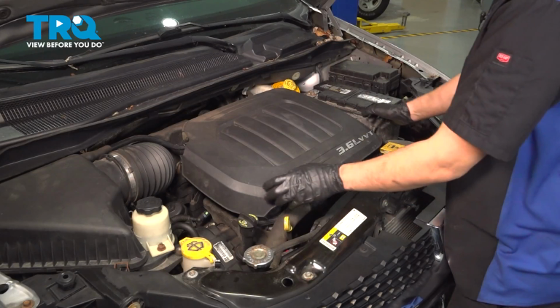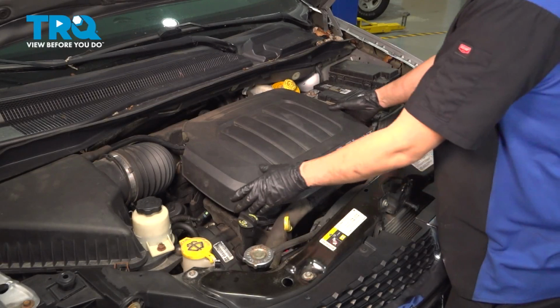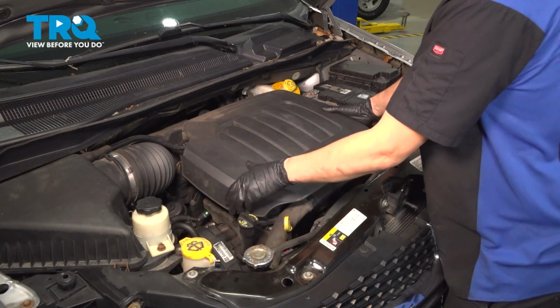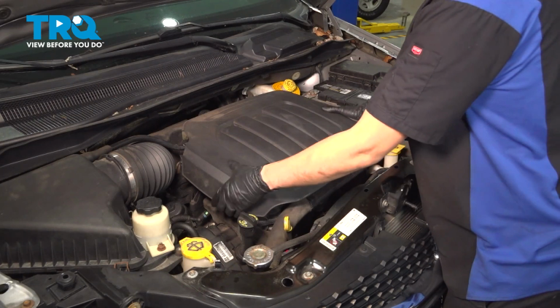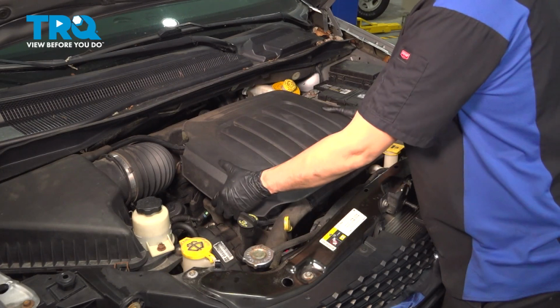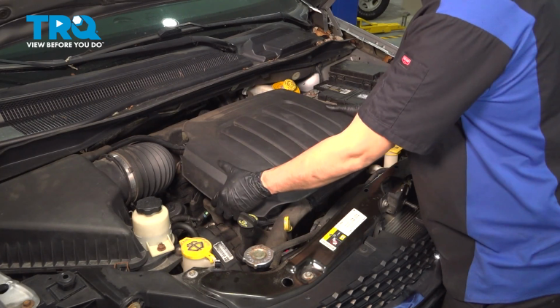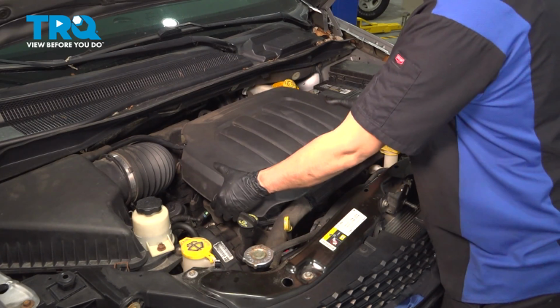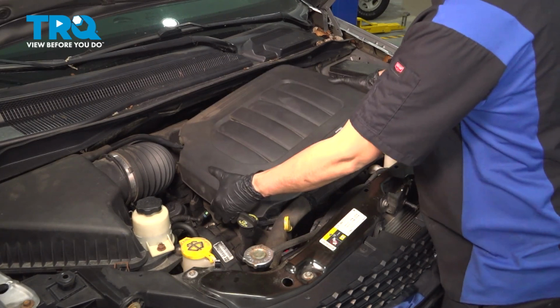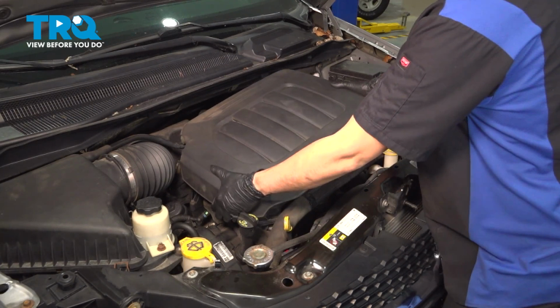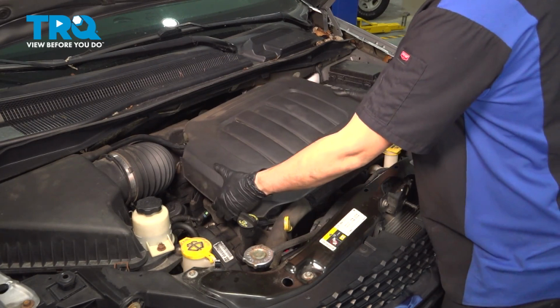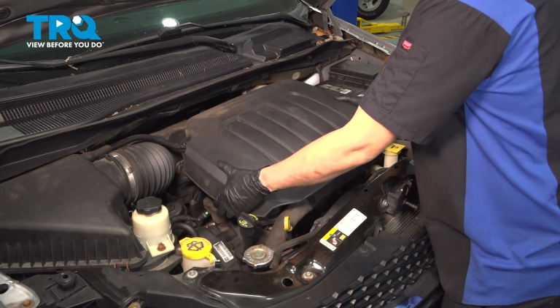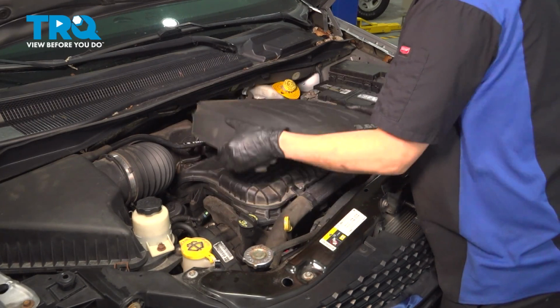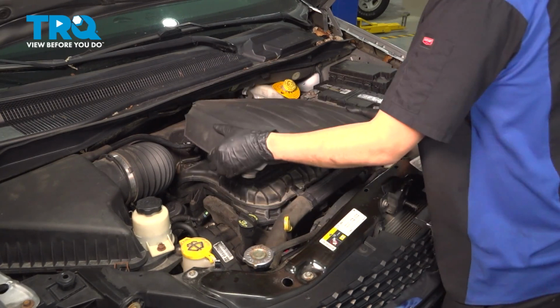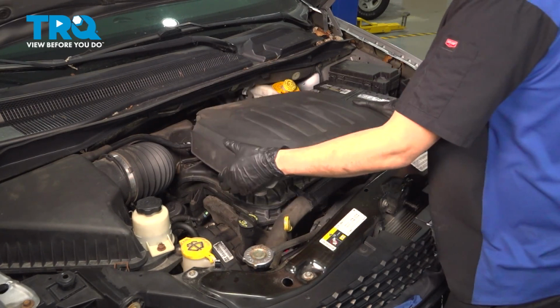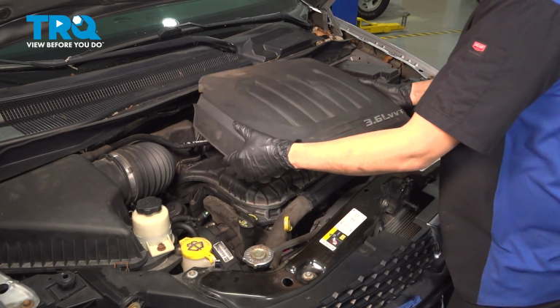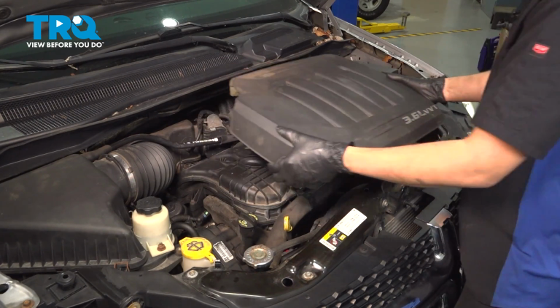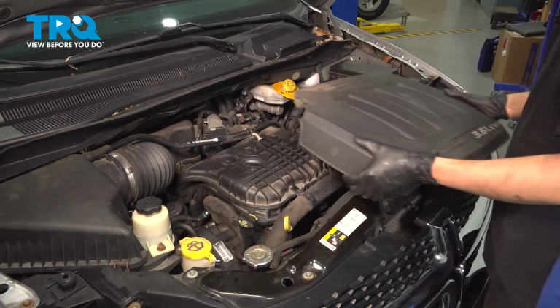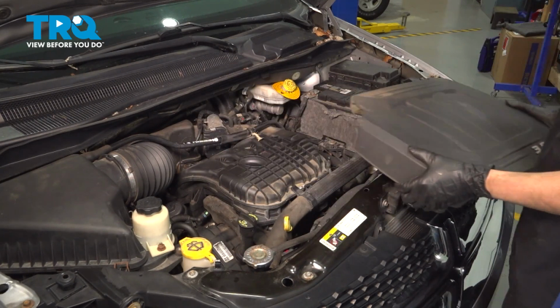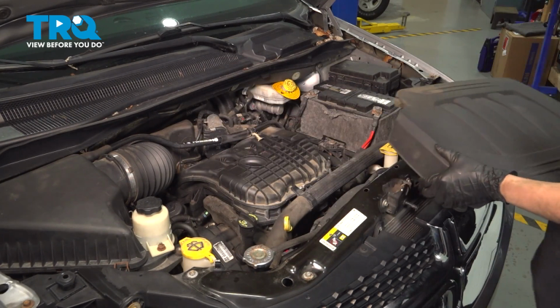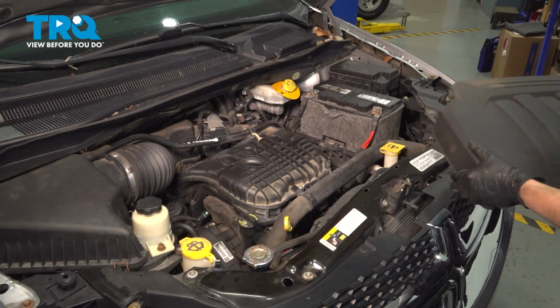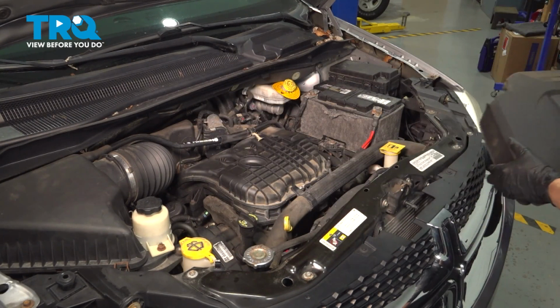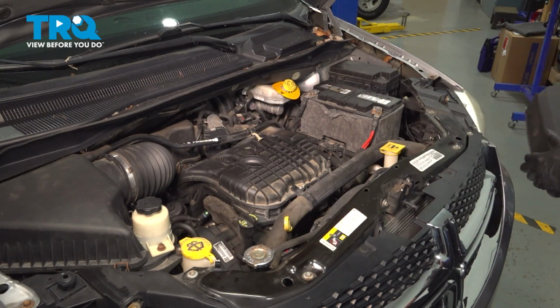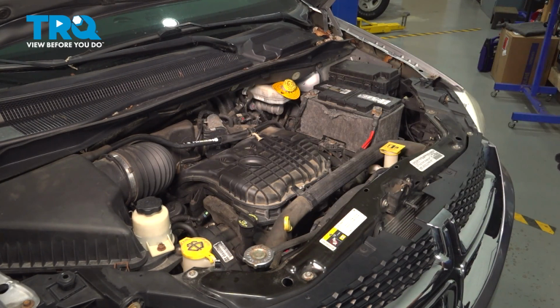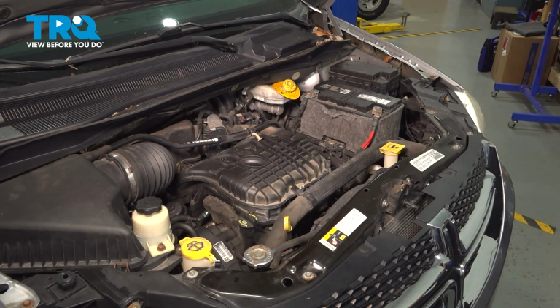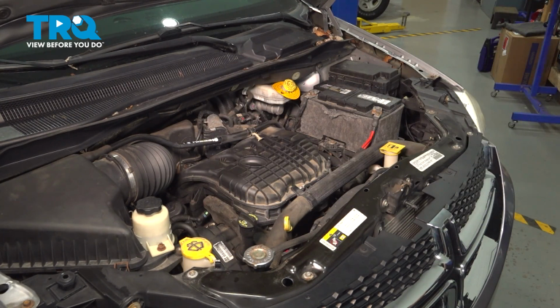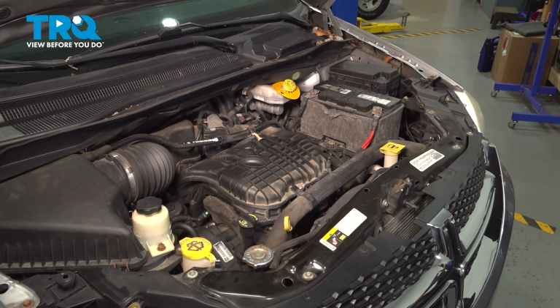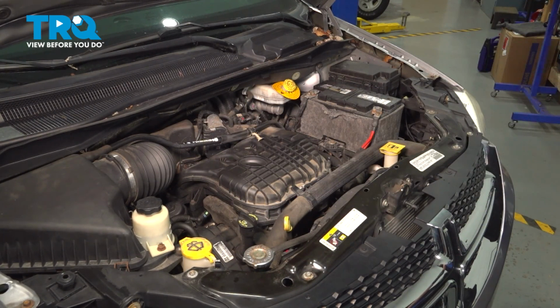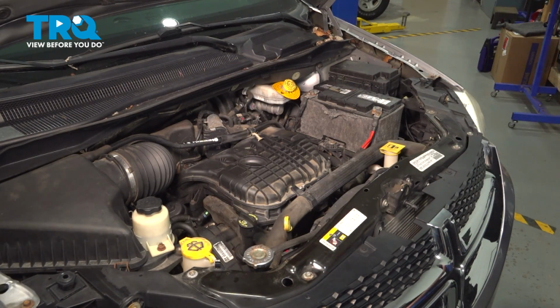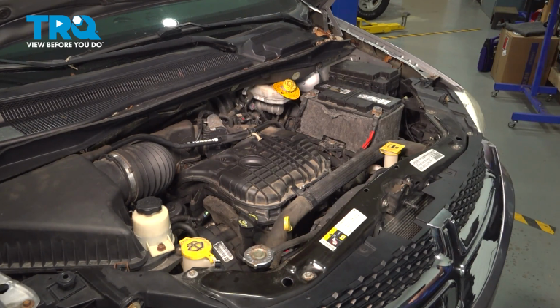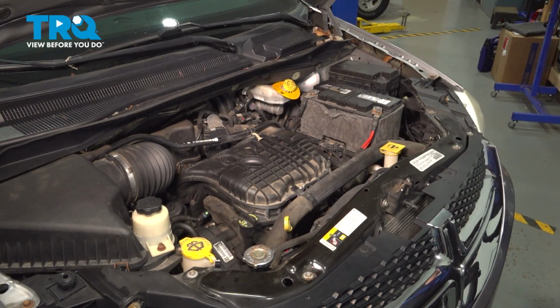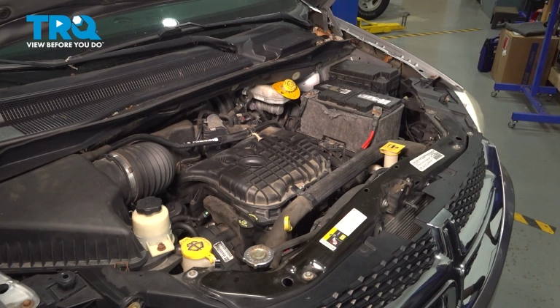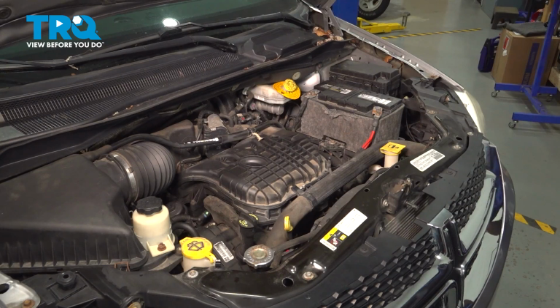Remove your engine cover if your vehicle has one. Just pull straight up on it. Now we can continue with our job.